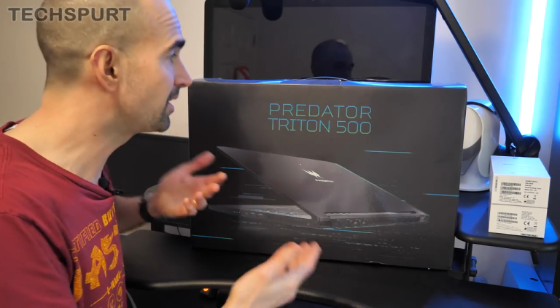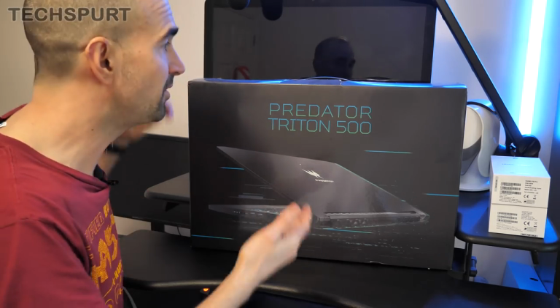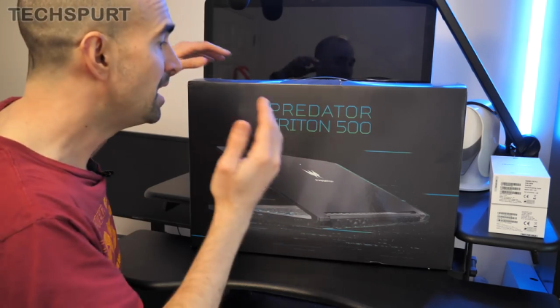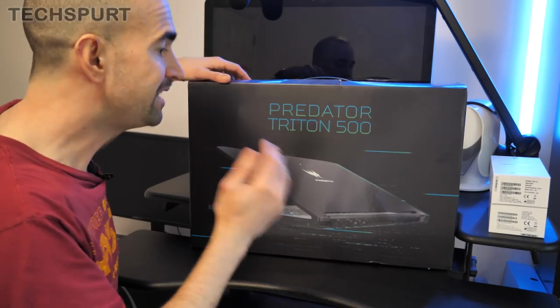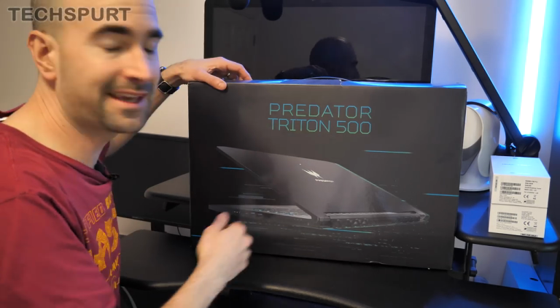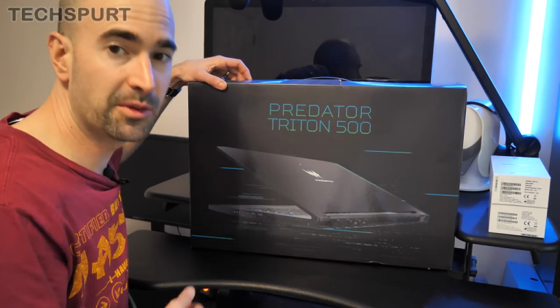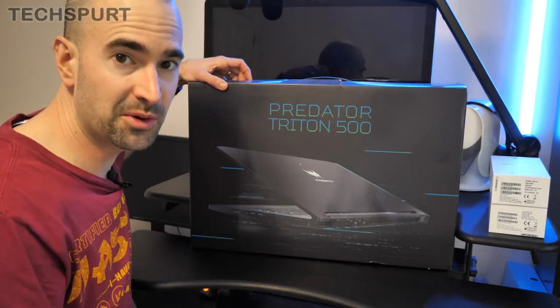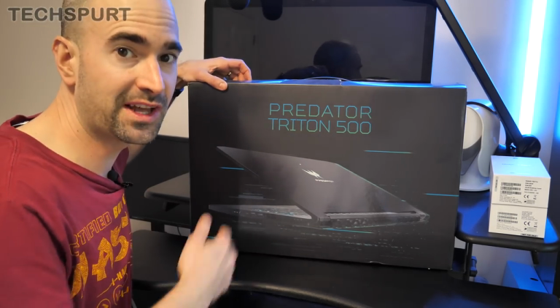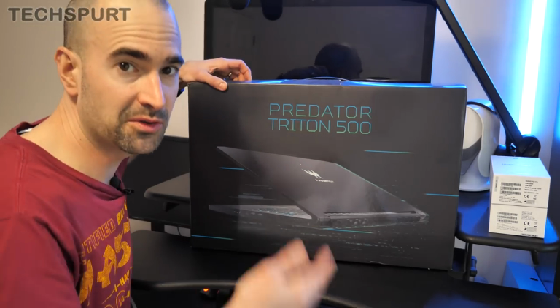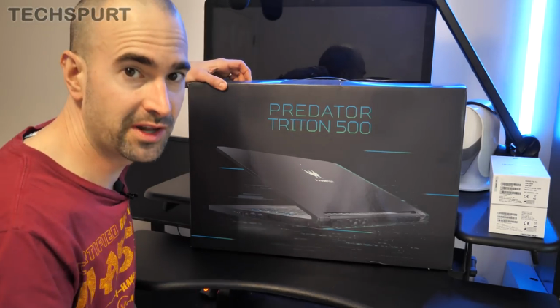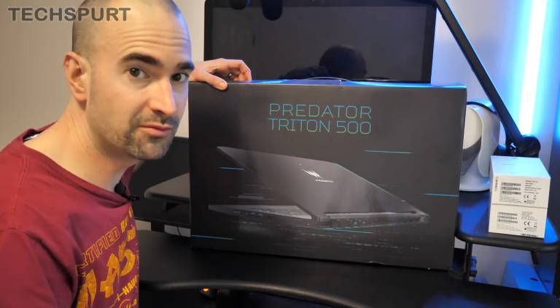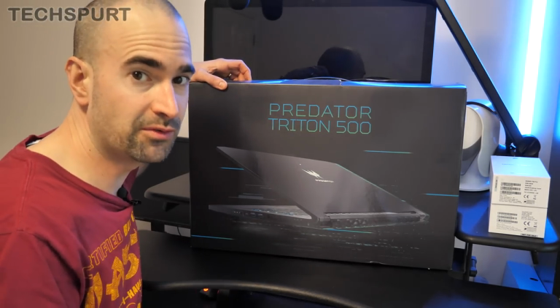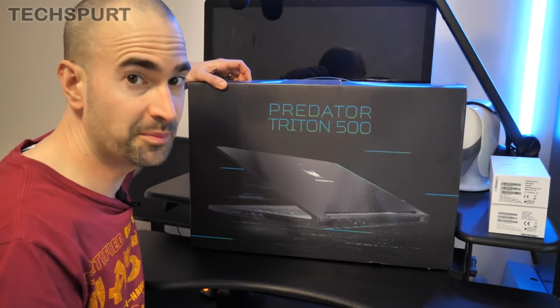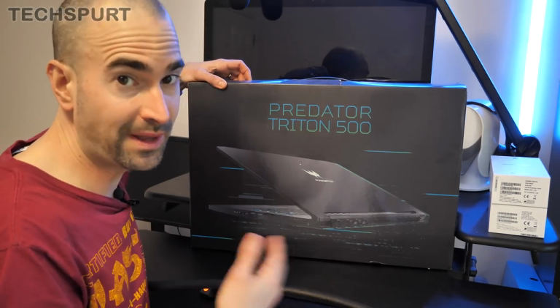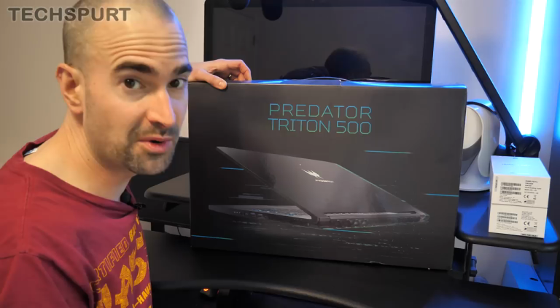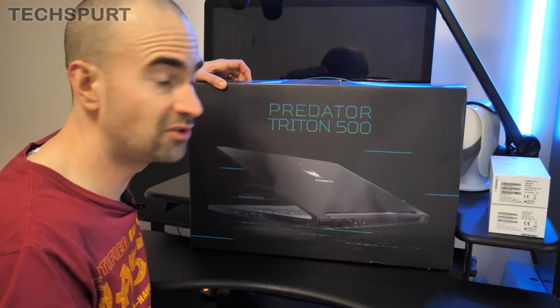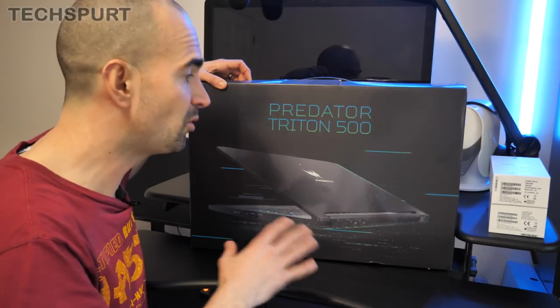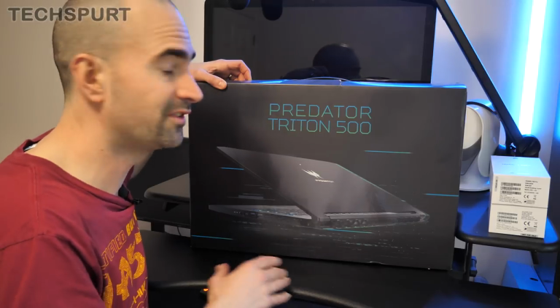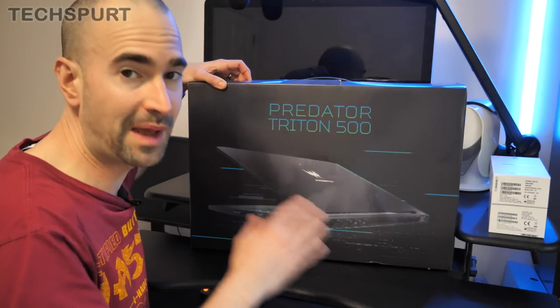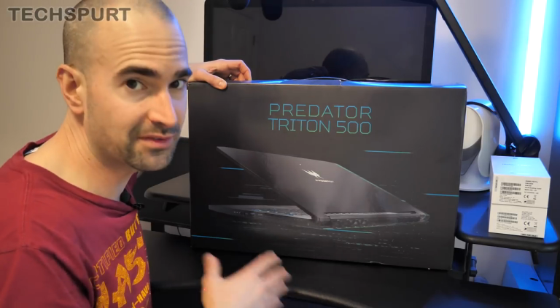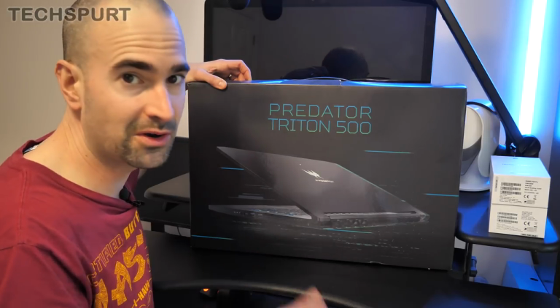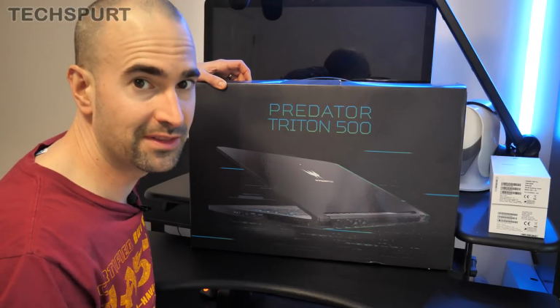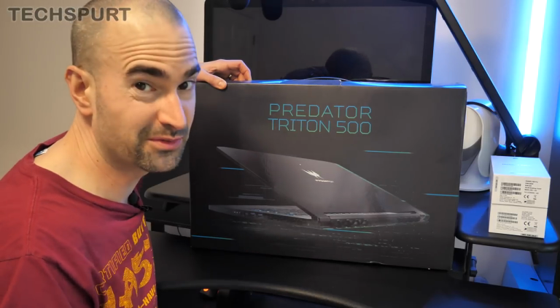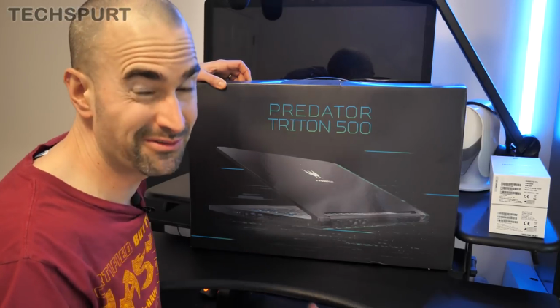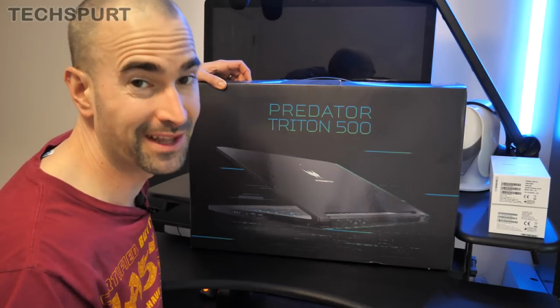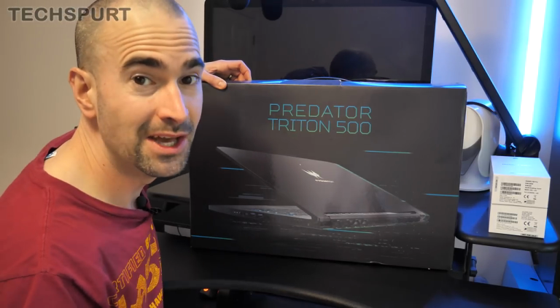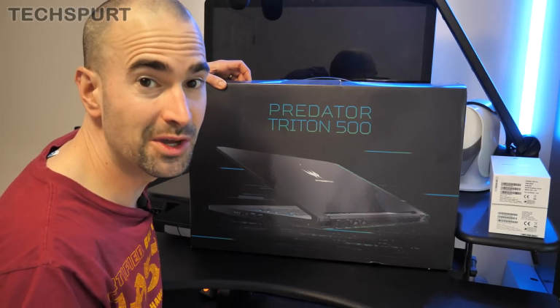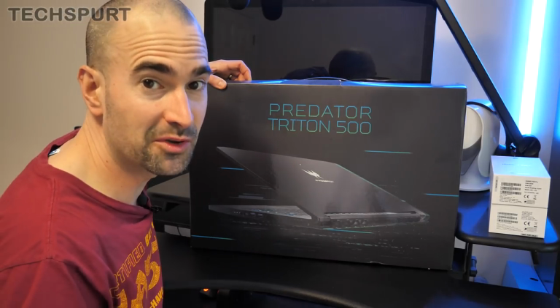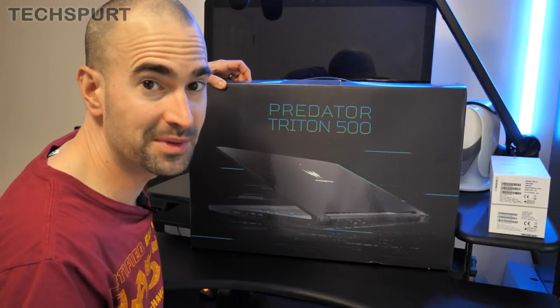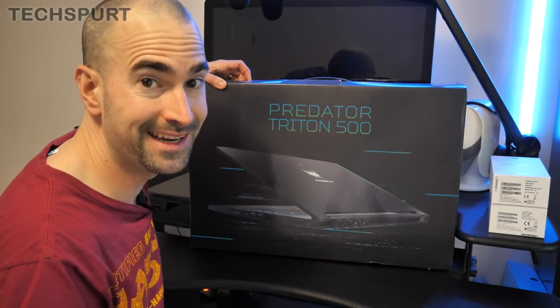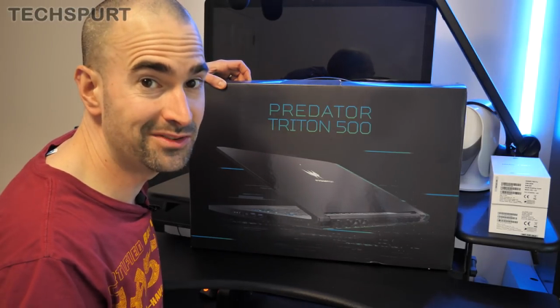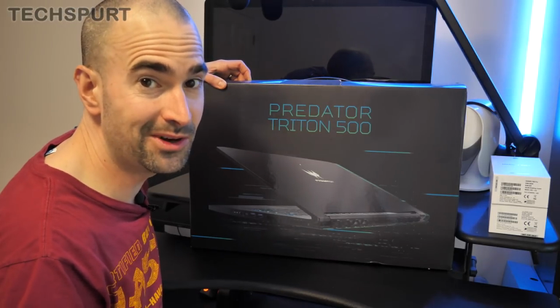What we're going to do is unbox it, get it all set up, run it through some benchmarks and show off the specs, the hardware, the software — everything you could possibly need to know.